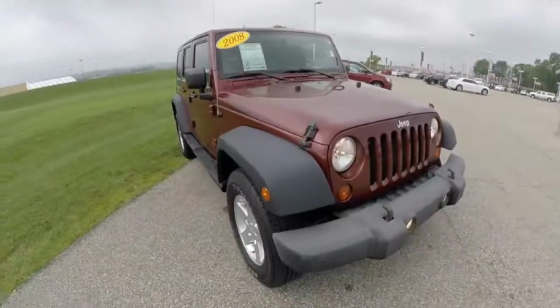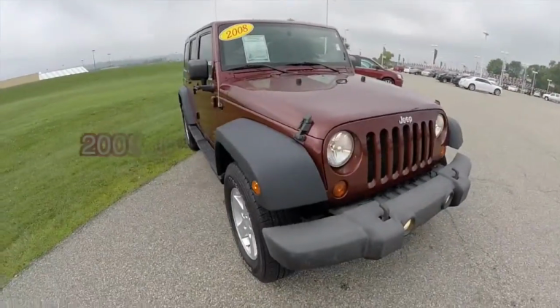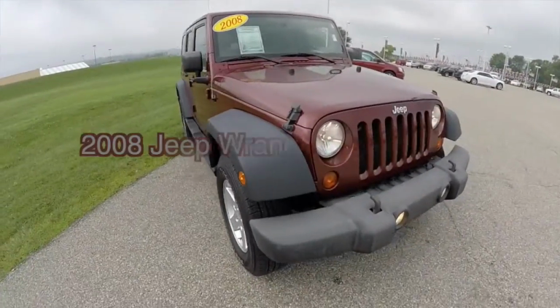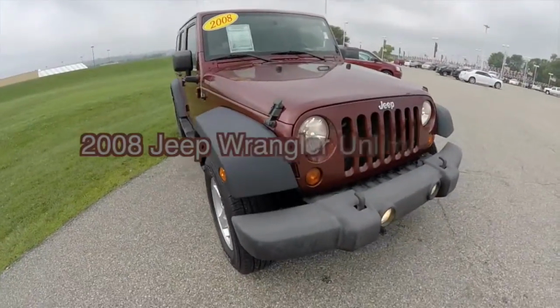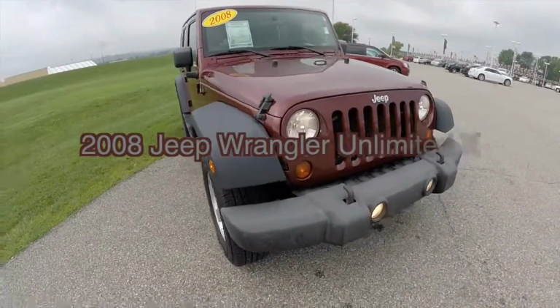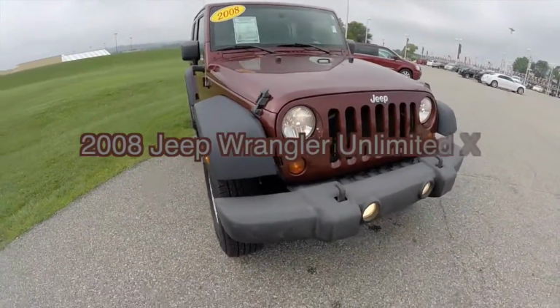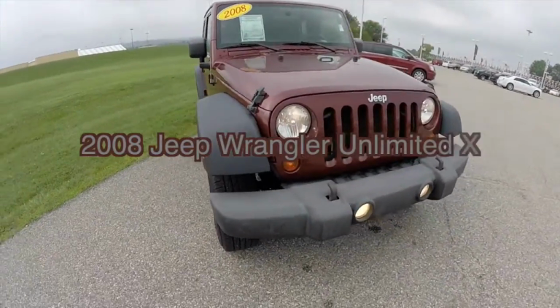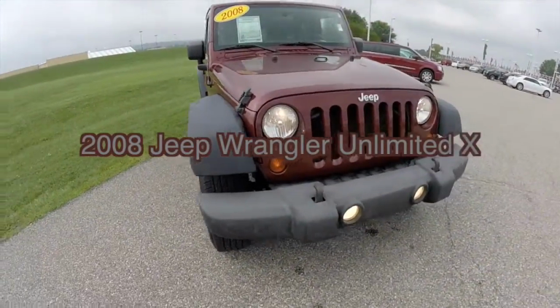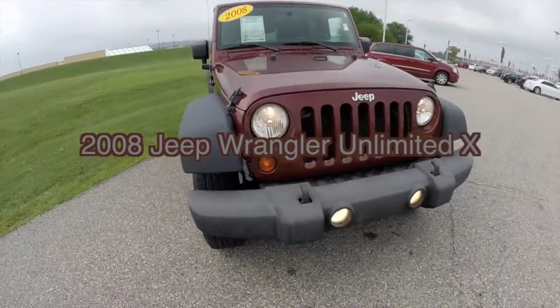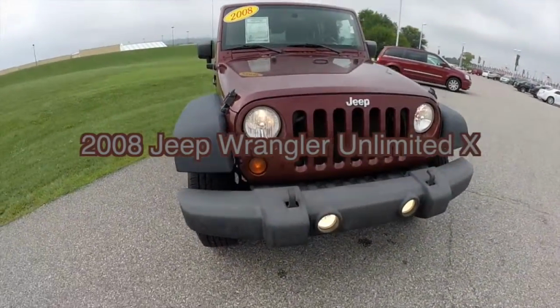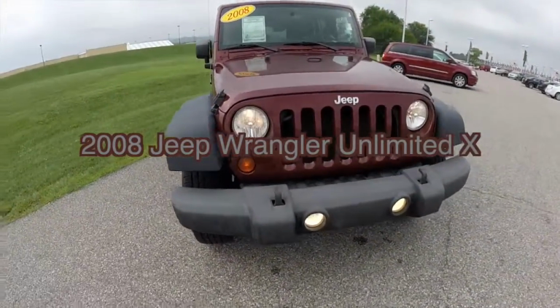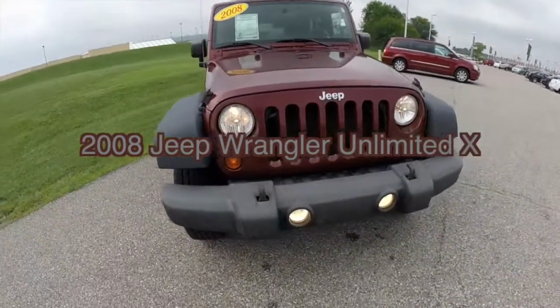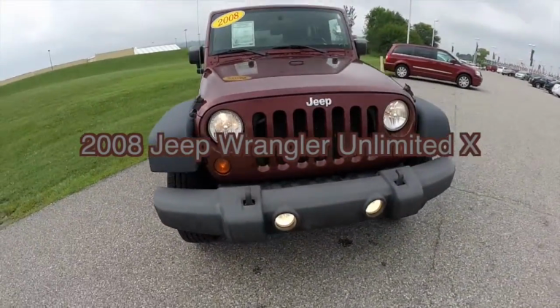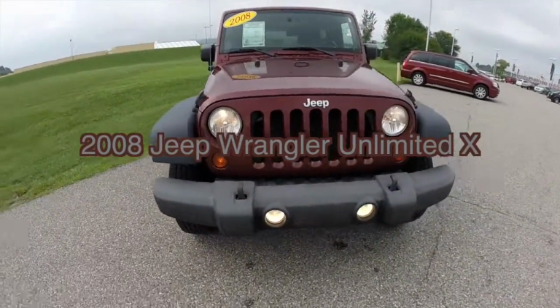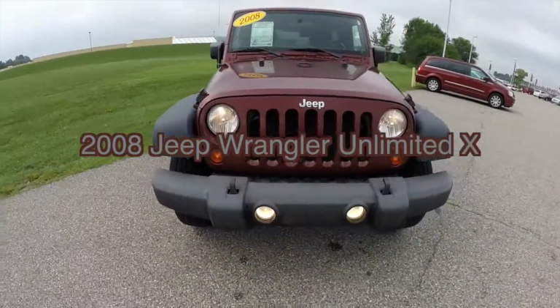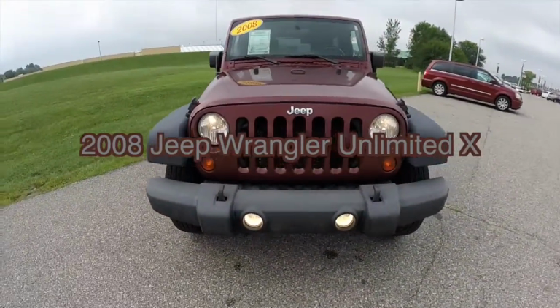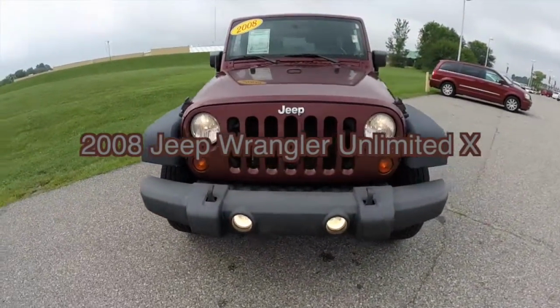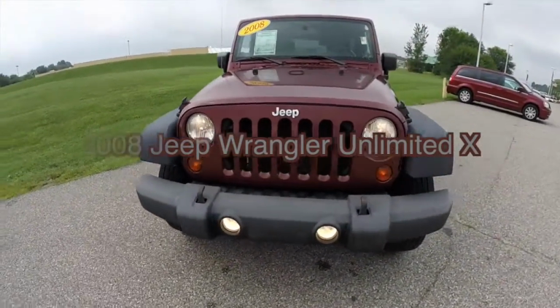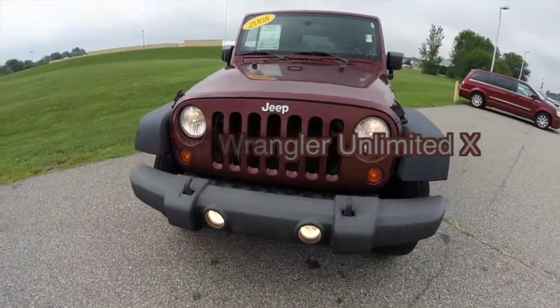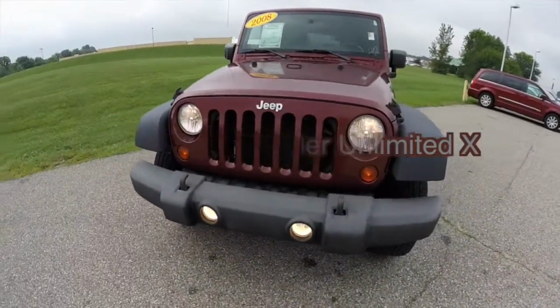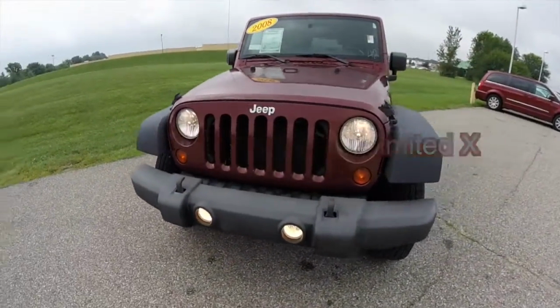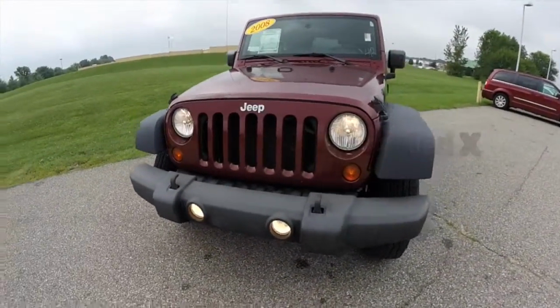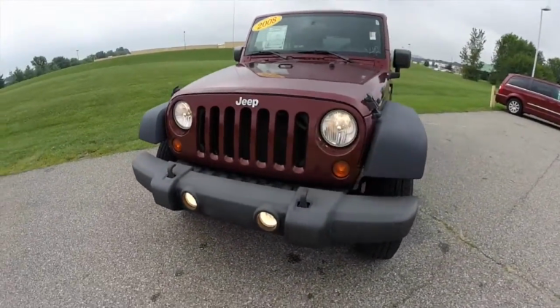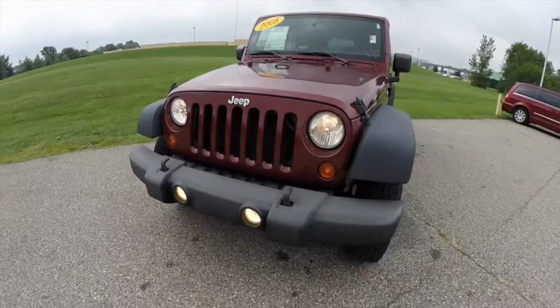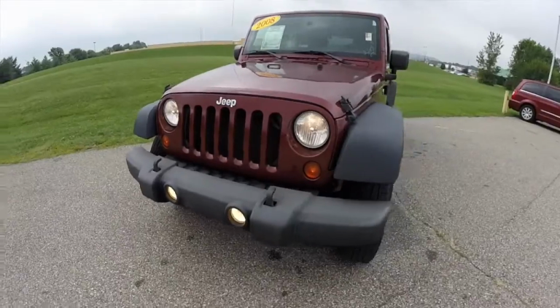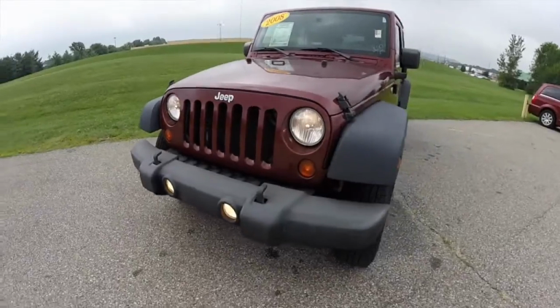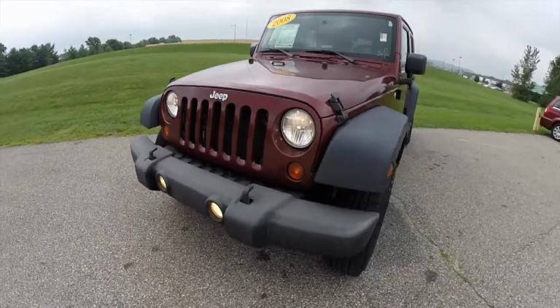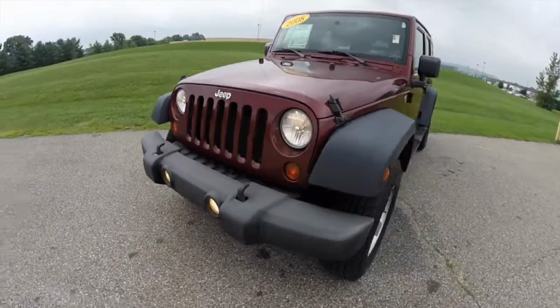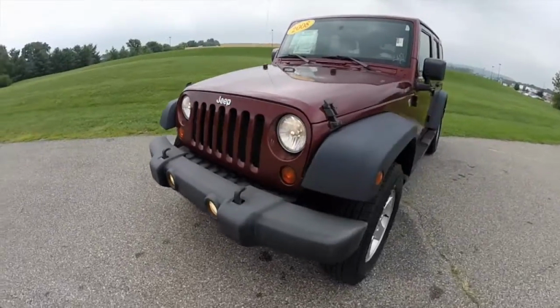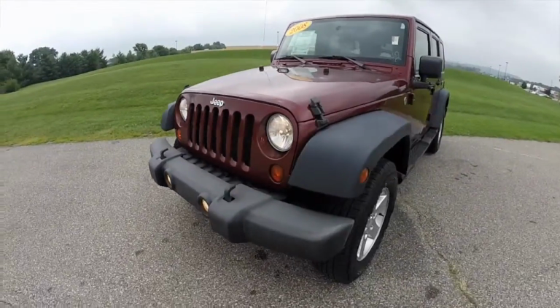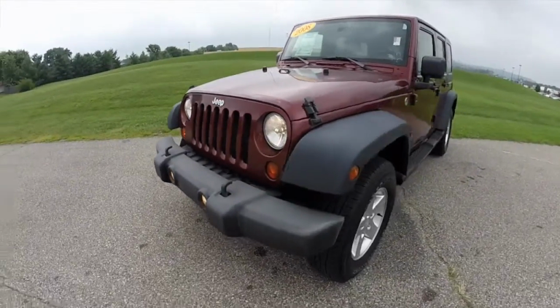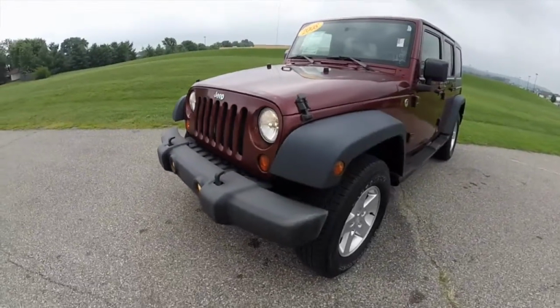Hello everyone. Today, let's take a quick walk around look at this 2008 Jeep Wrangler Unlimited X.